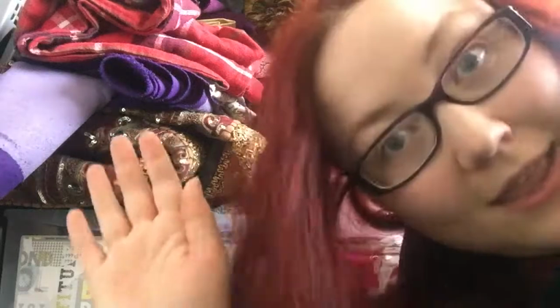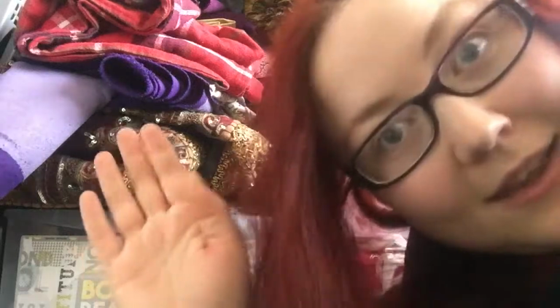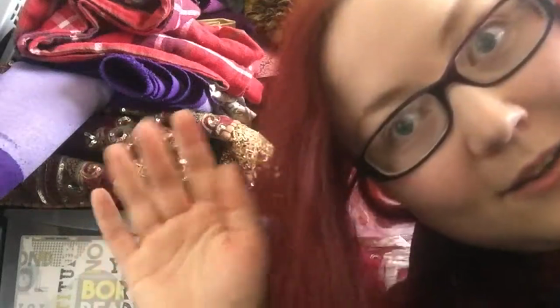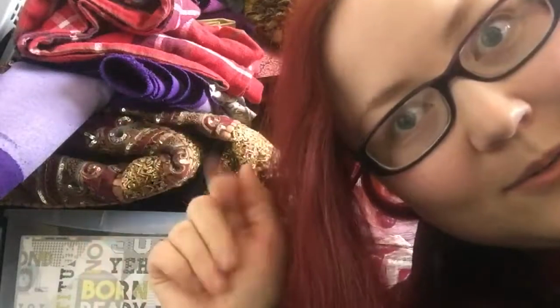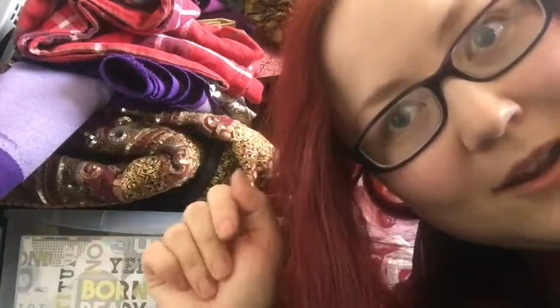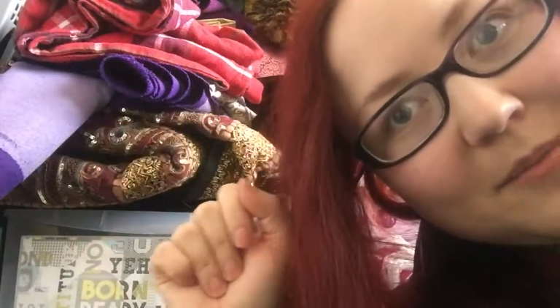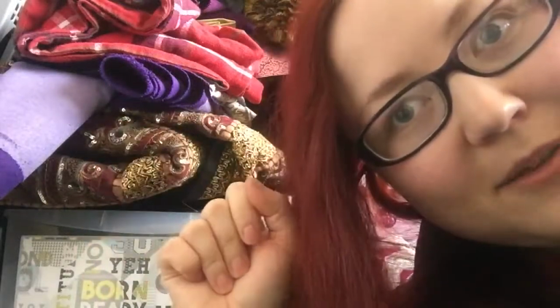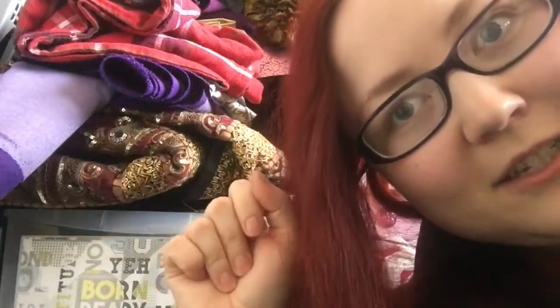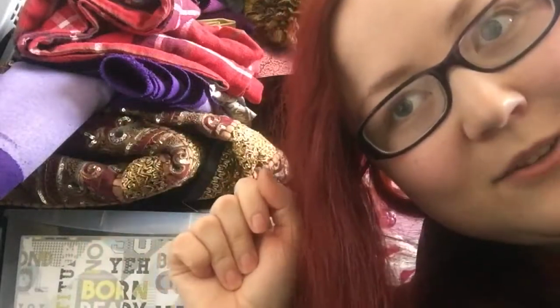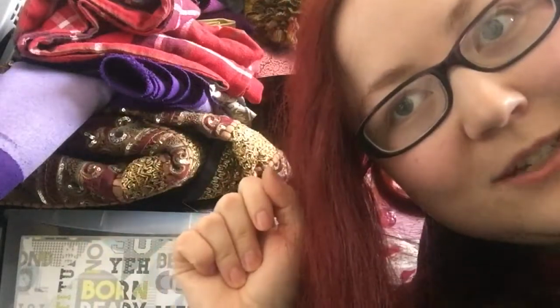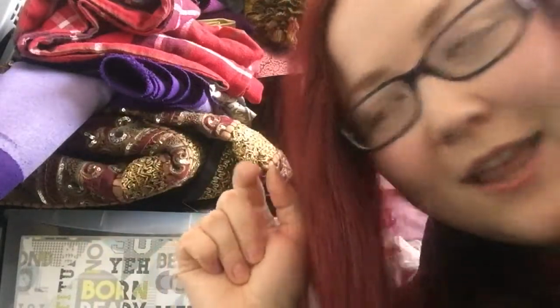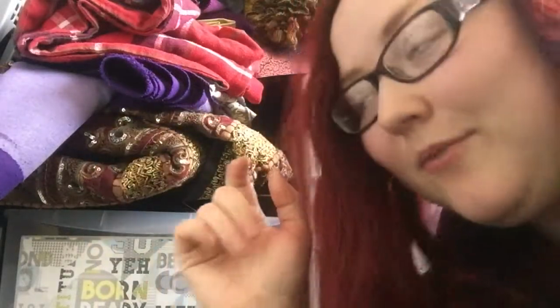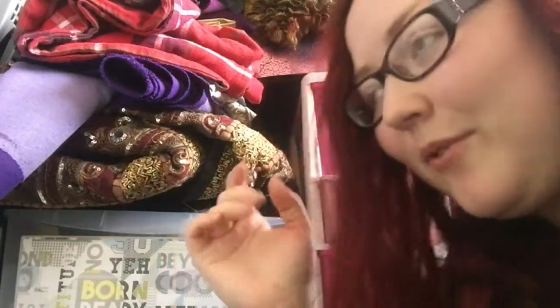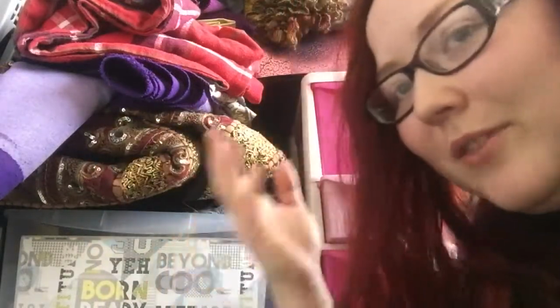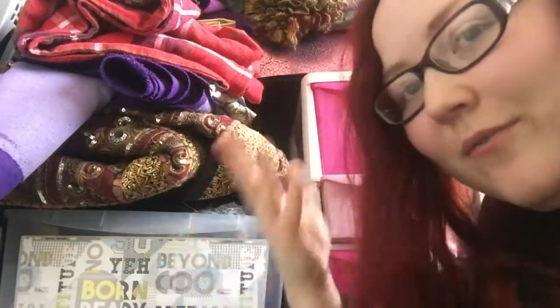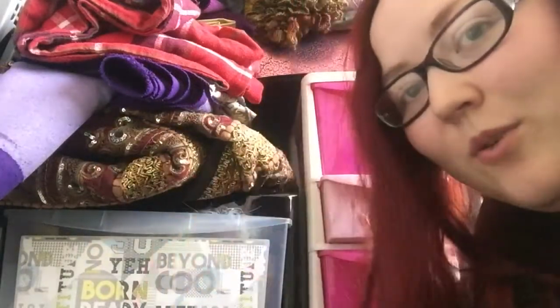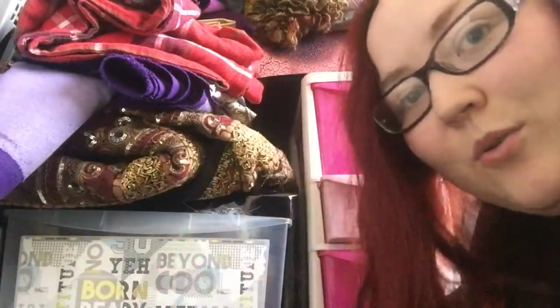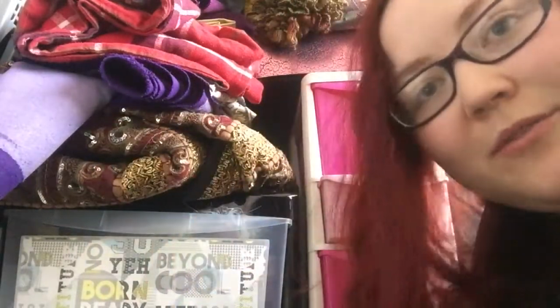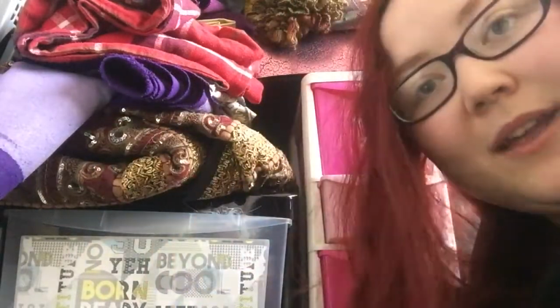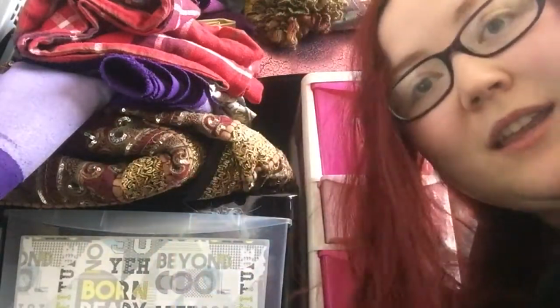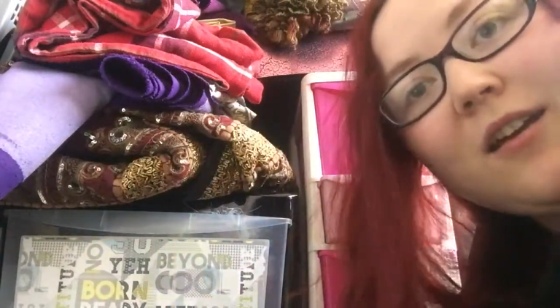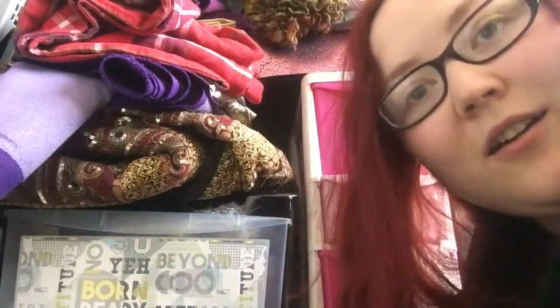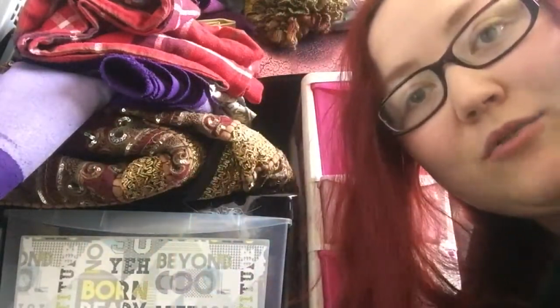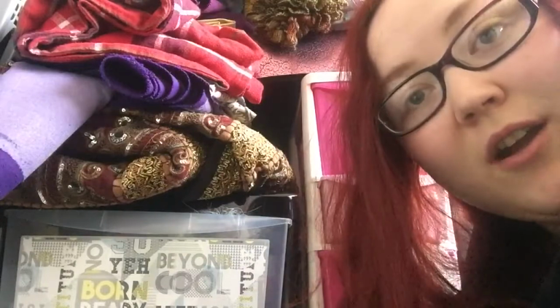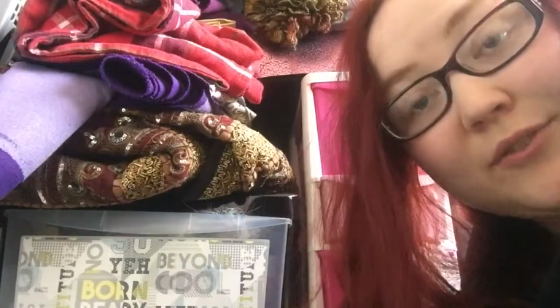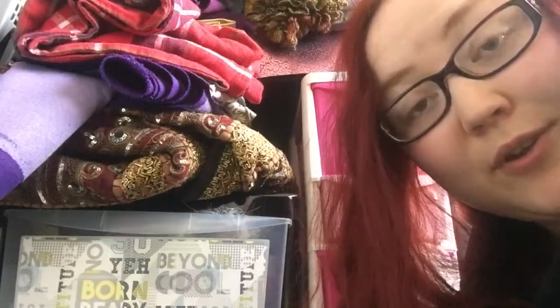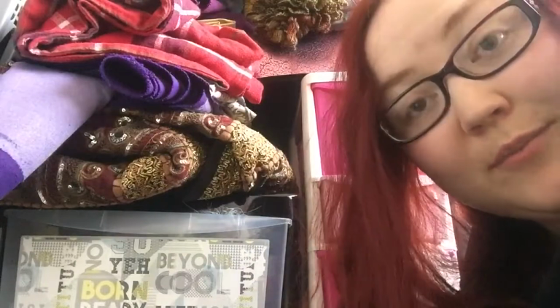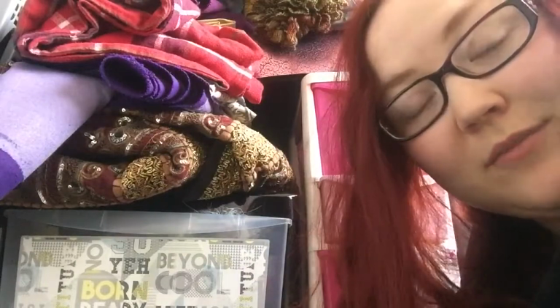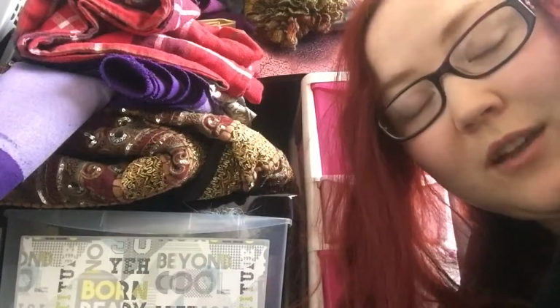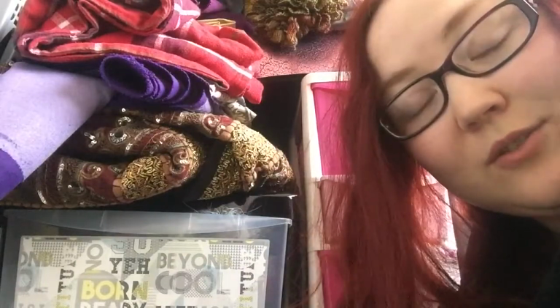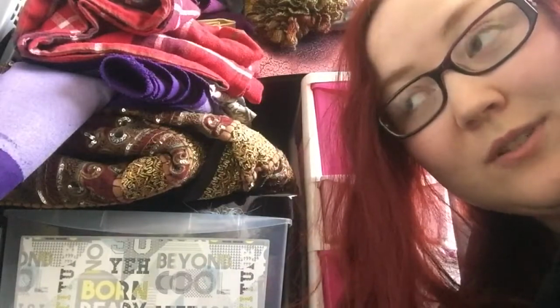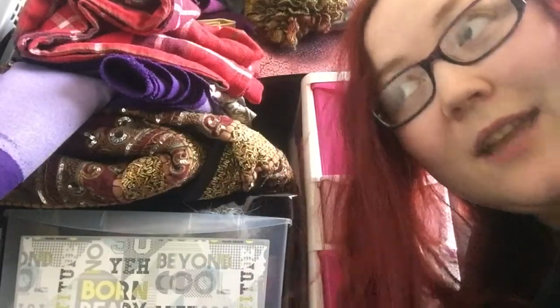Hello, I'm coming to you today from the floor of my craft room. Can't talk today.